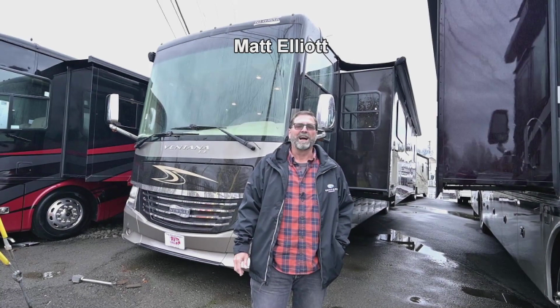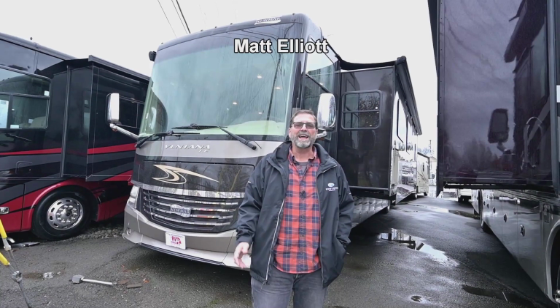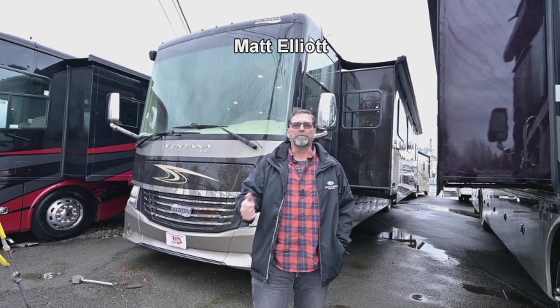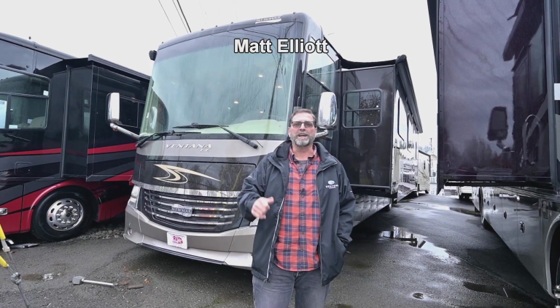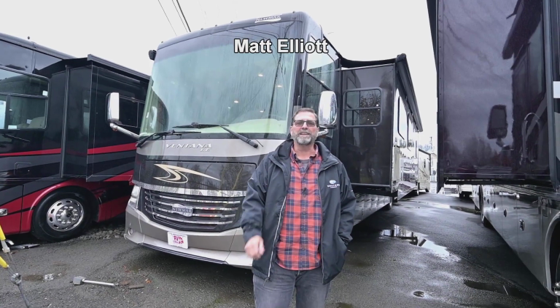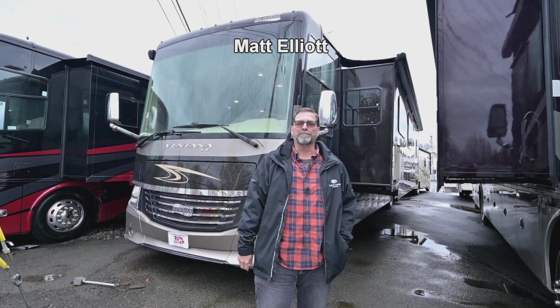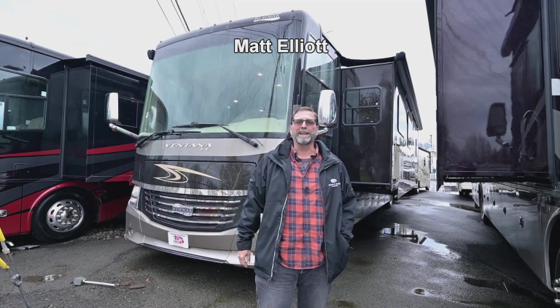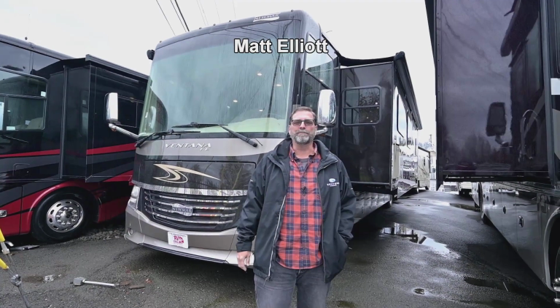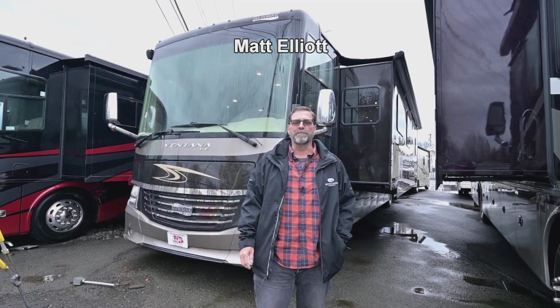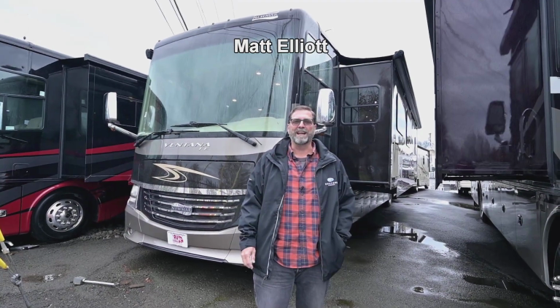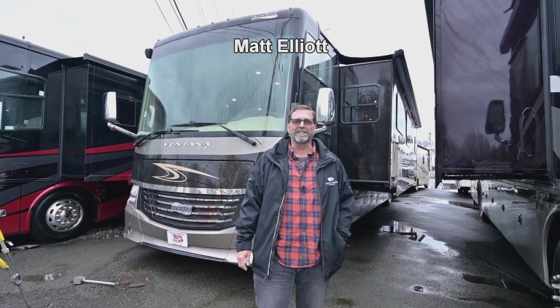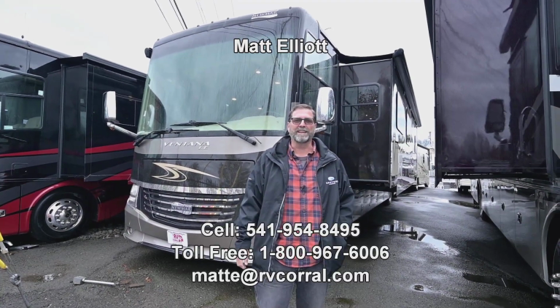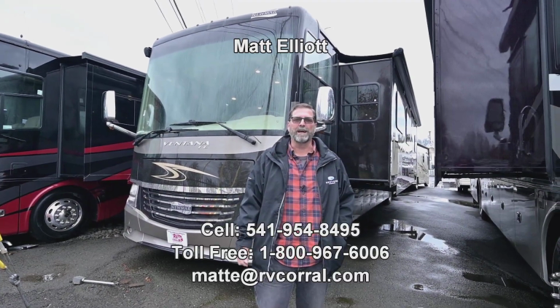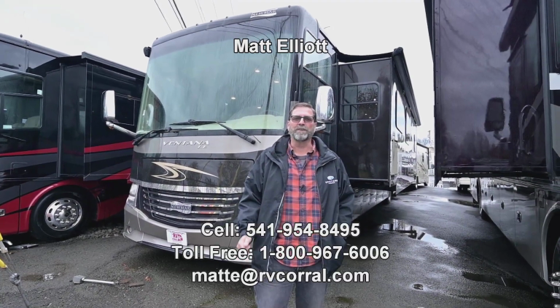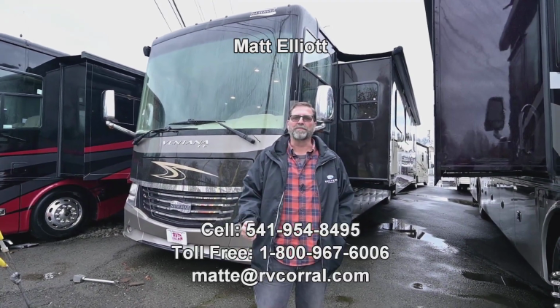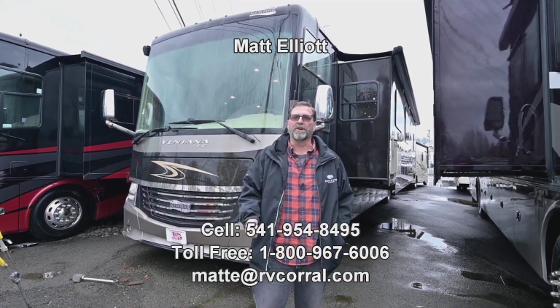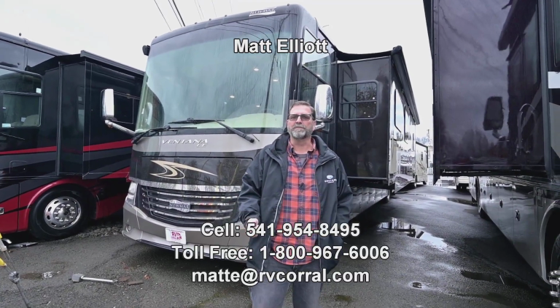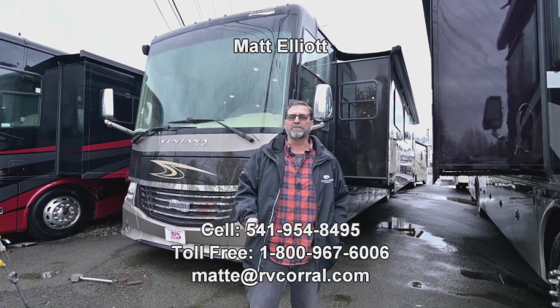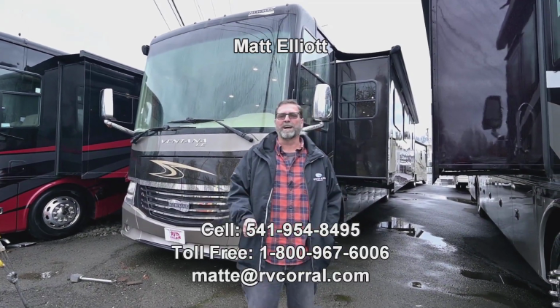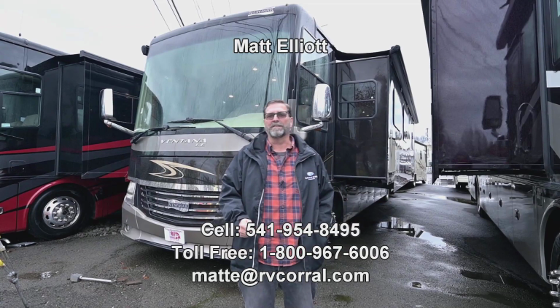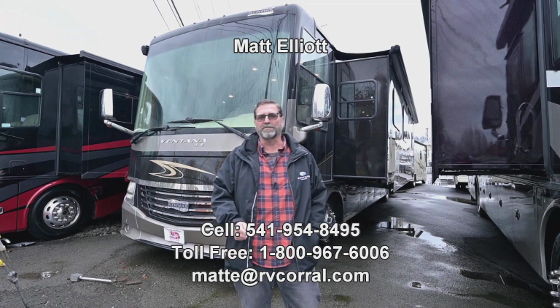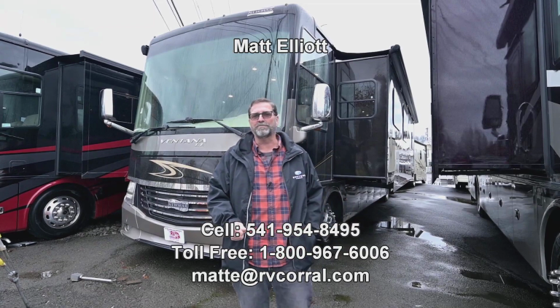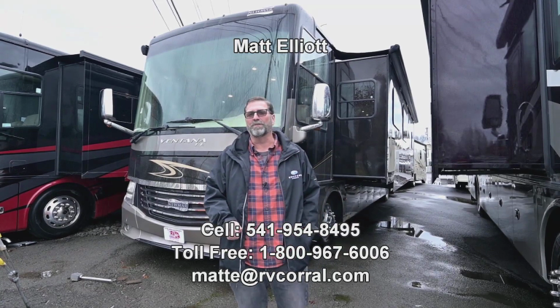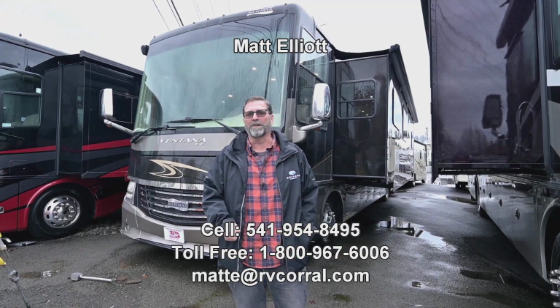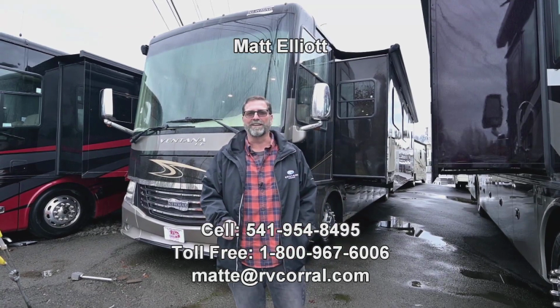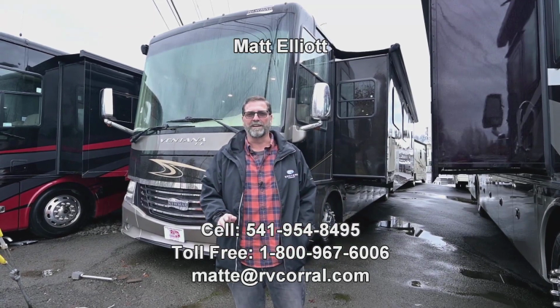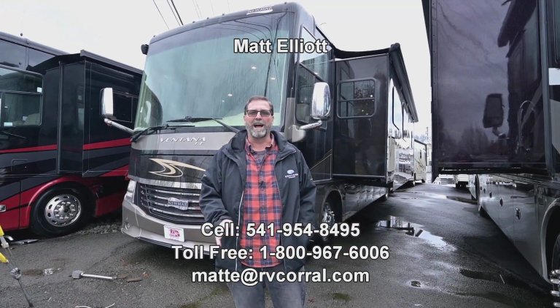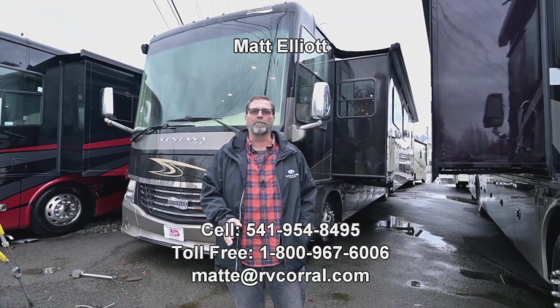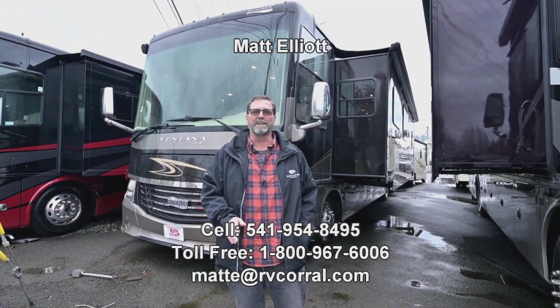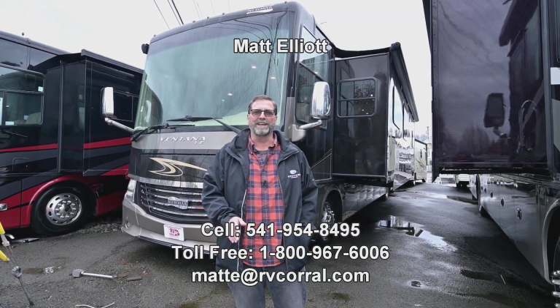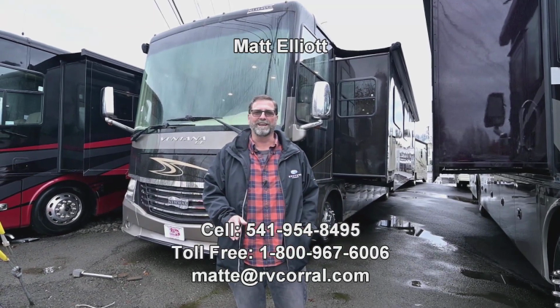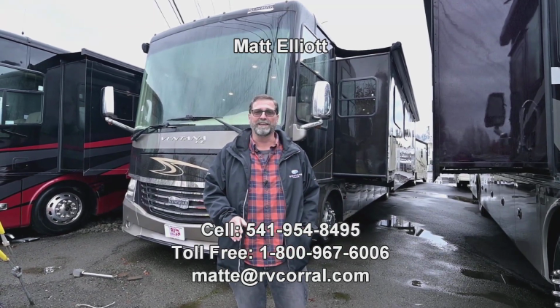Hi everybody, my name is Matt Elliott. I'm here at the RV Corral in Eugene, Oregon on Highway 99.